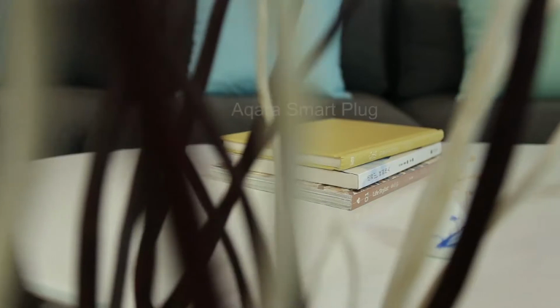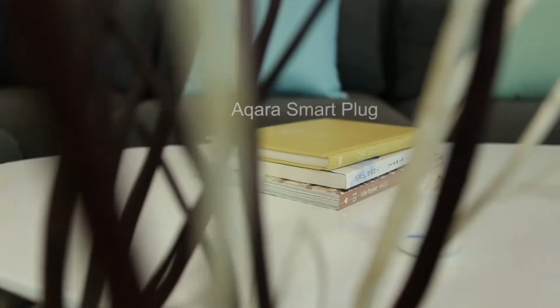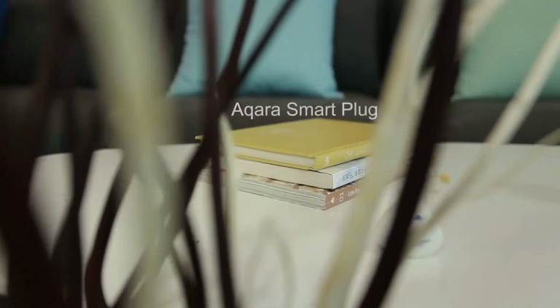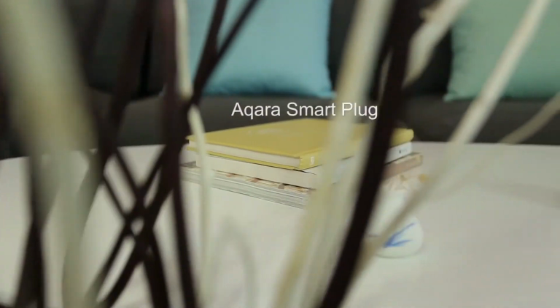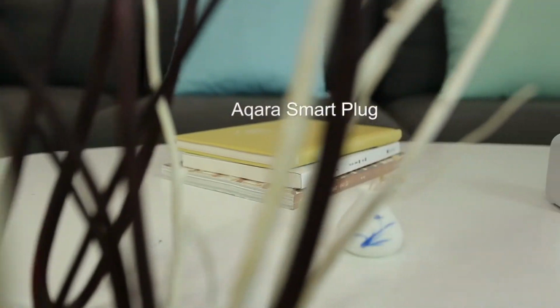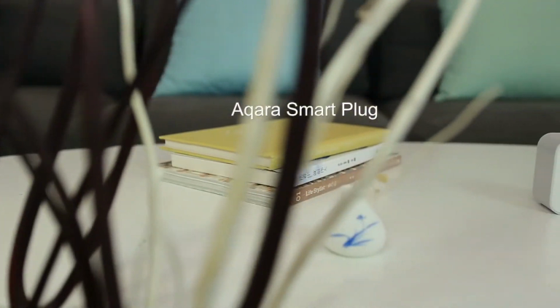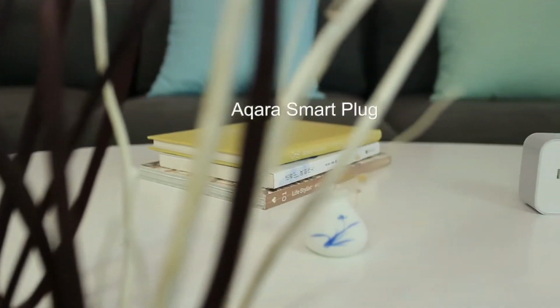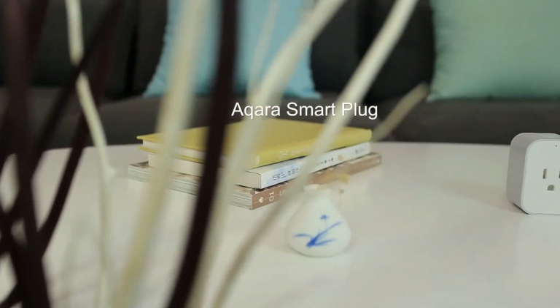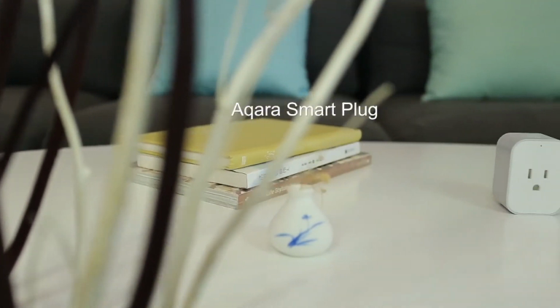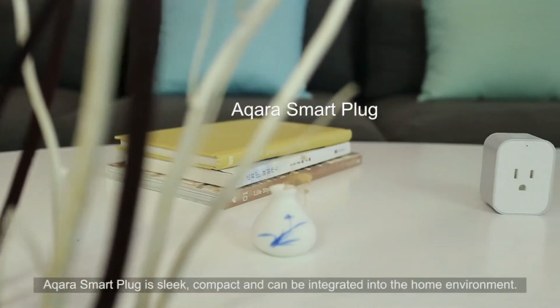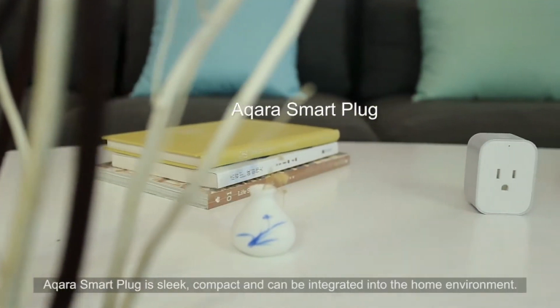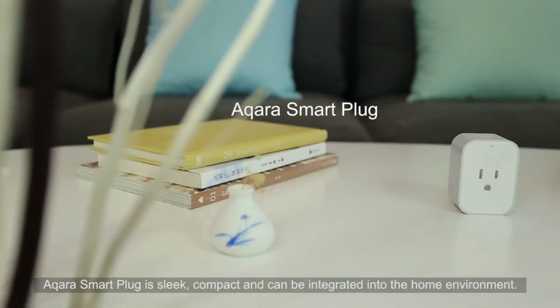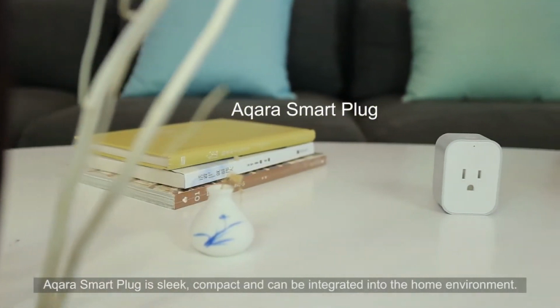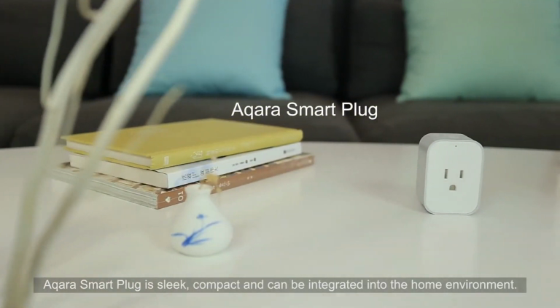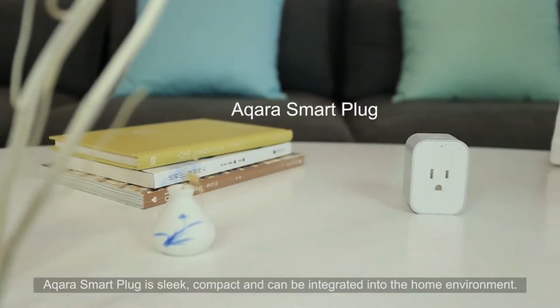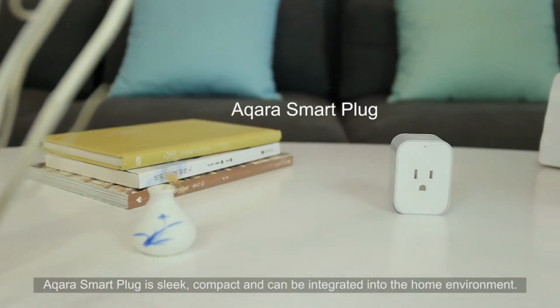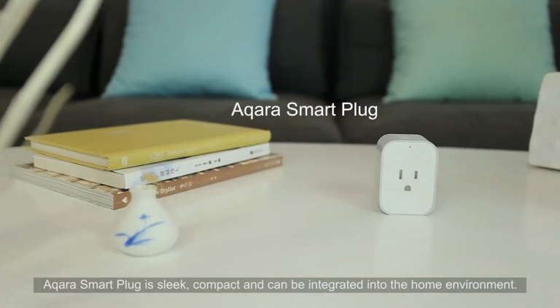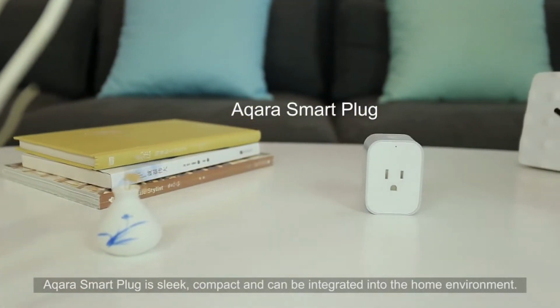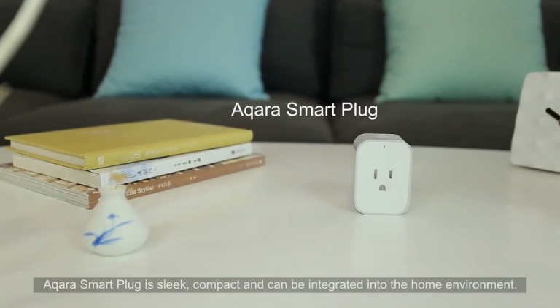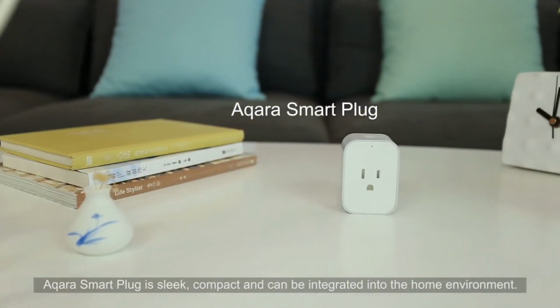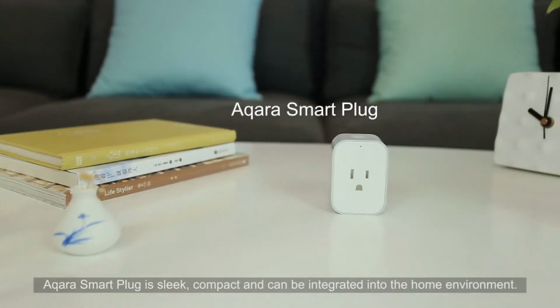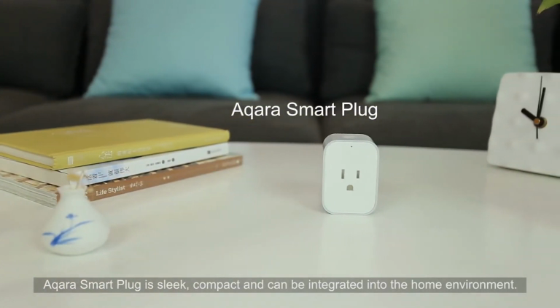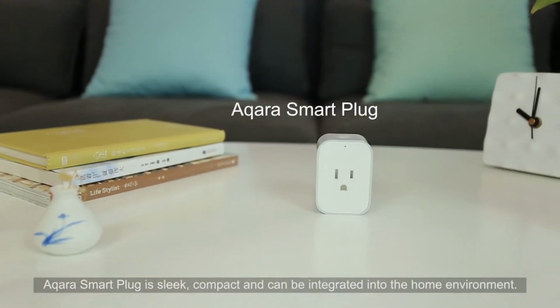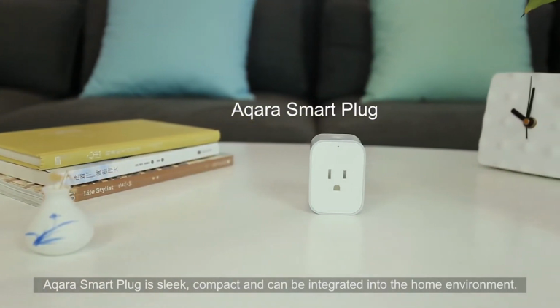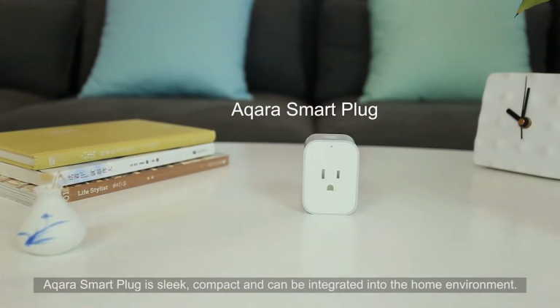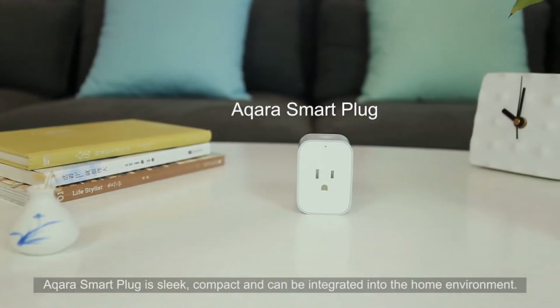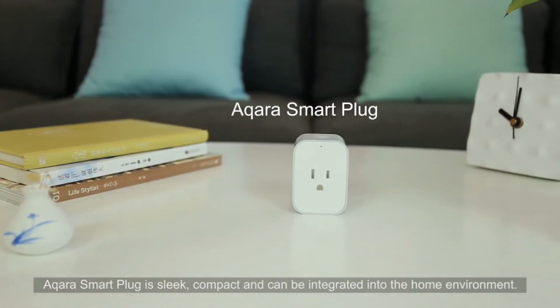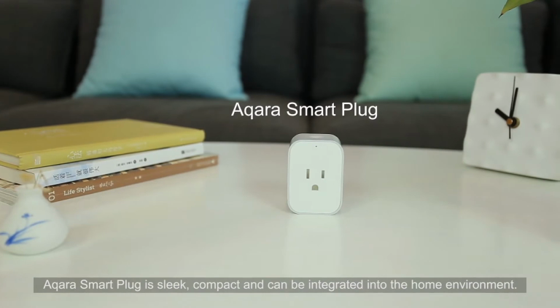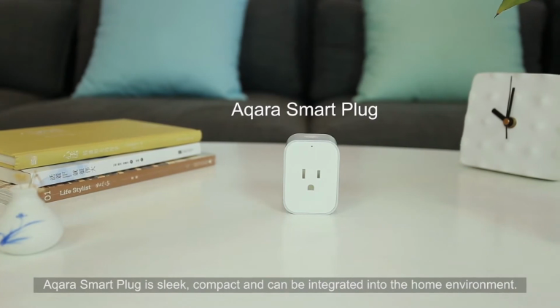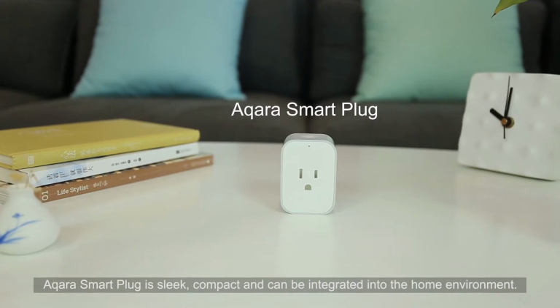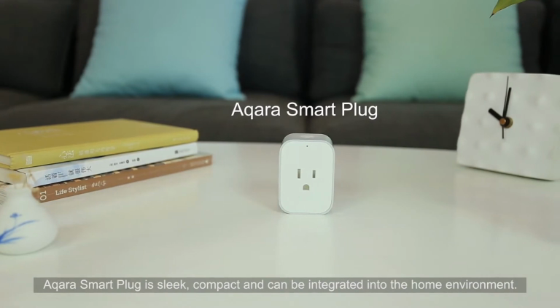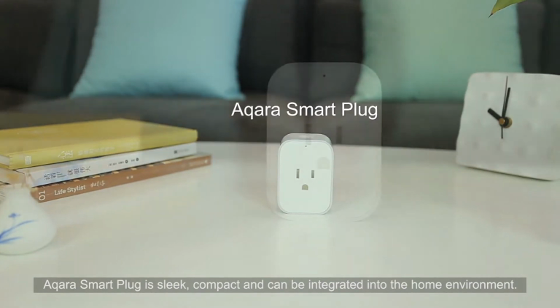Aqara Smart Plug. The Aqara Smart Plug is sleek, compact, and can be integrated into the home environment.